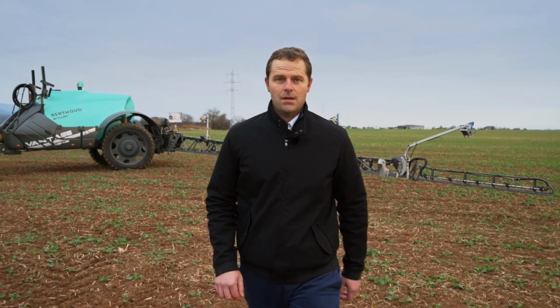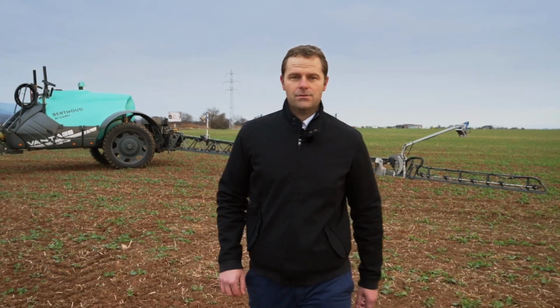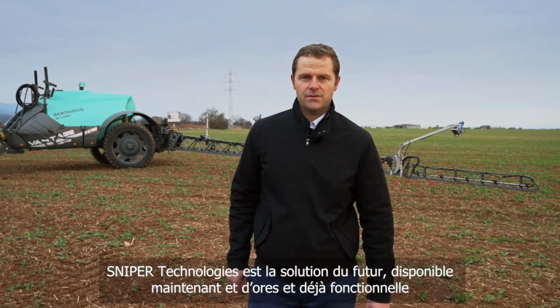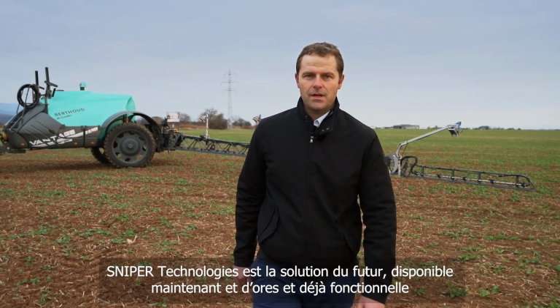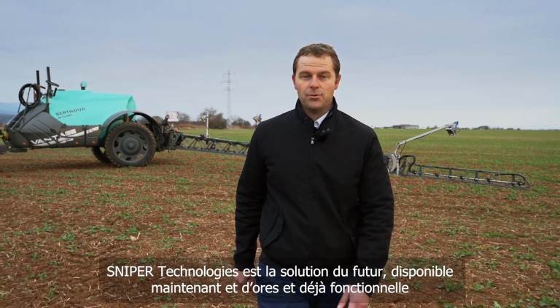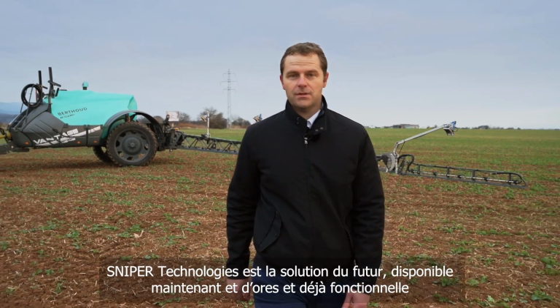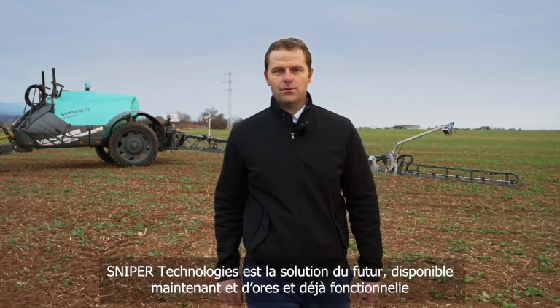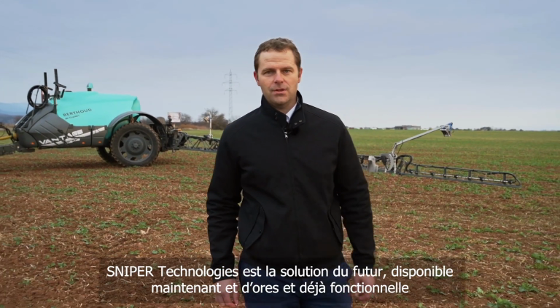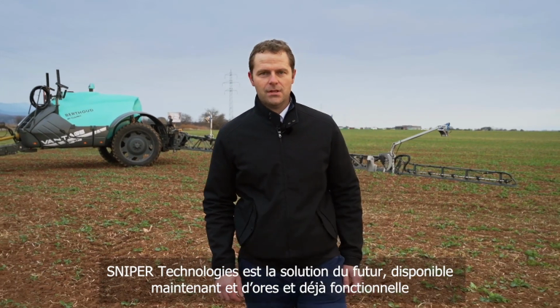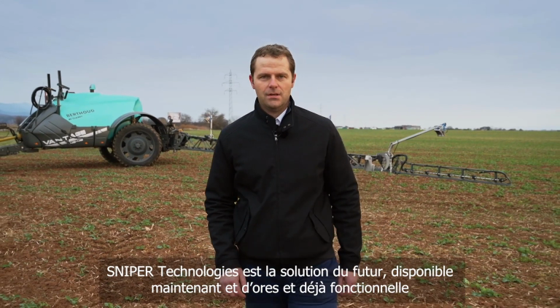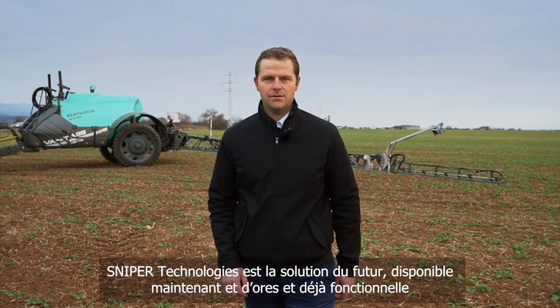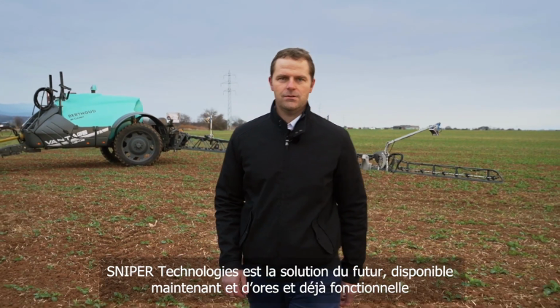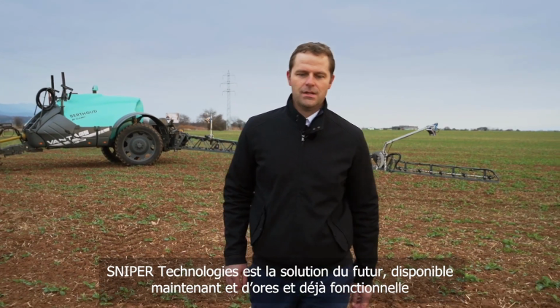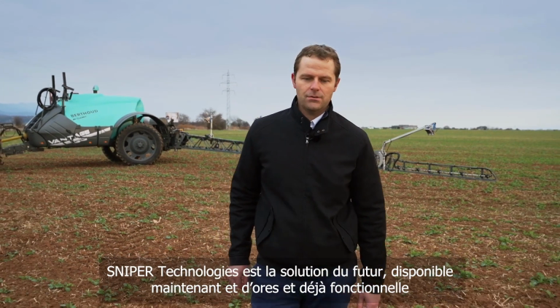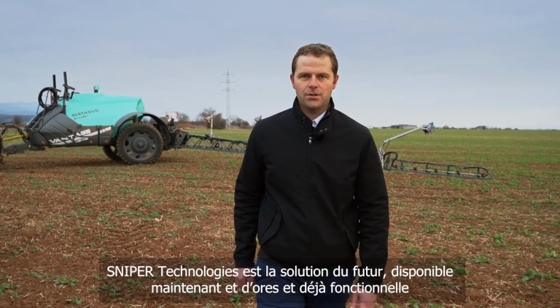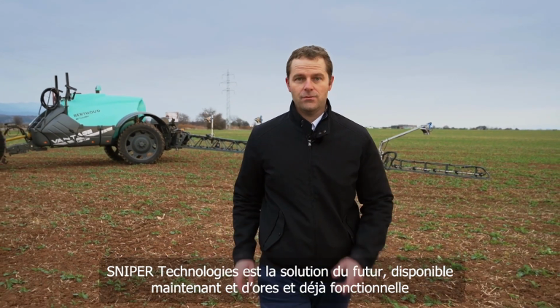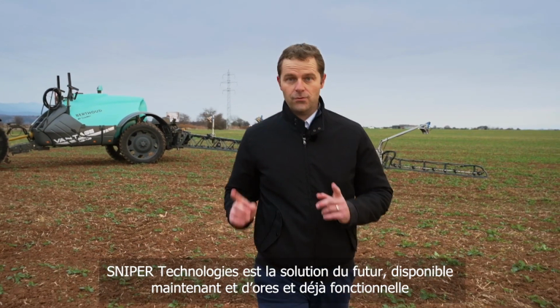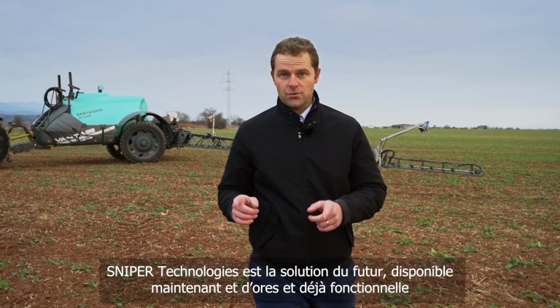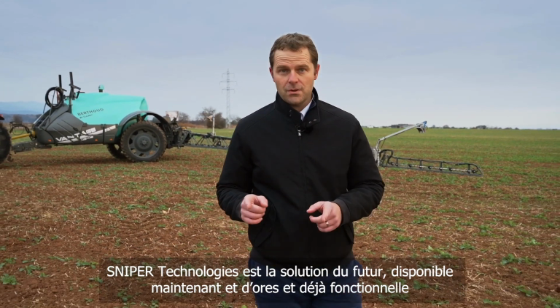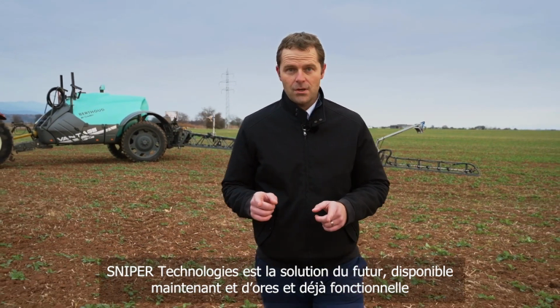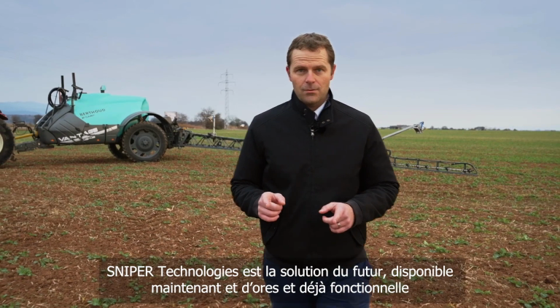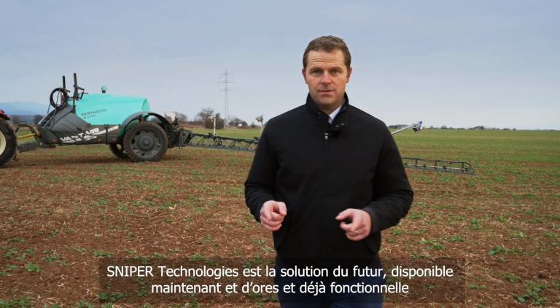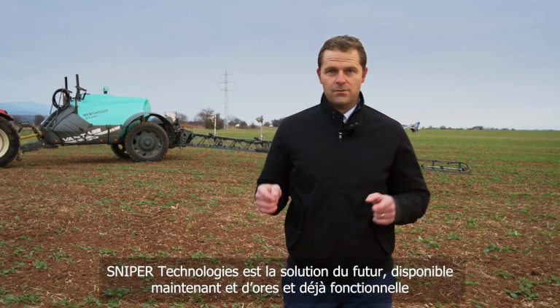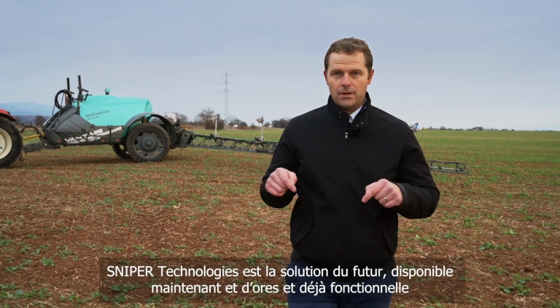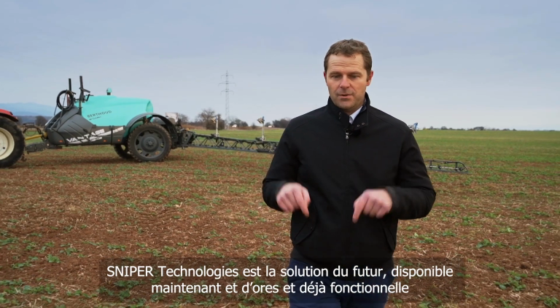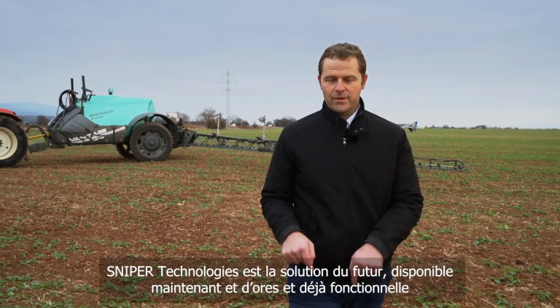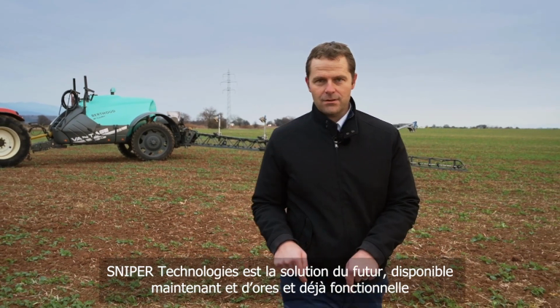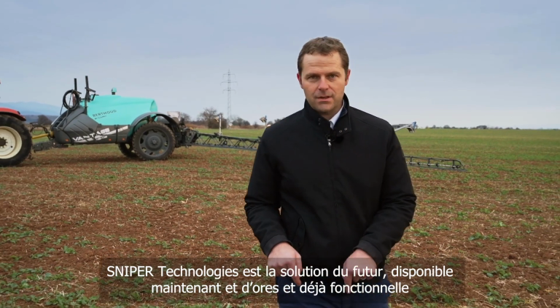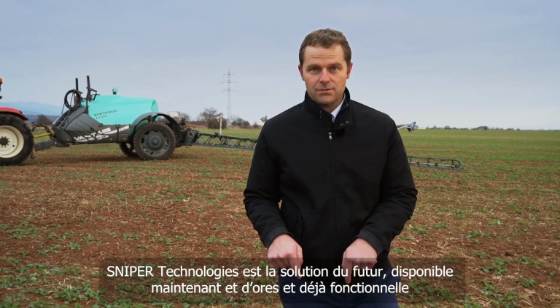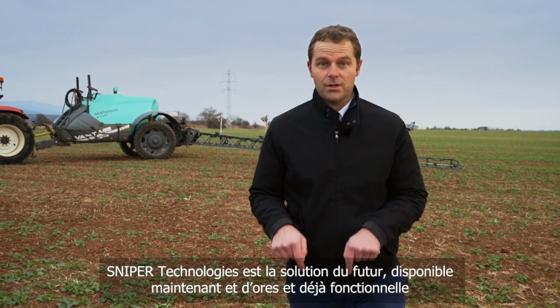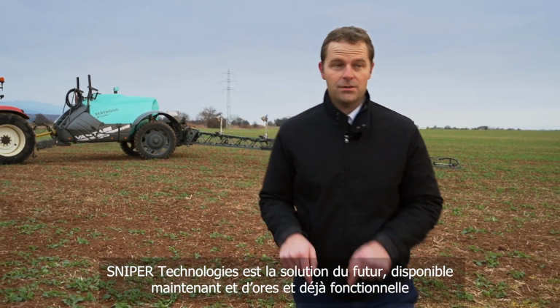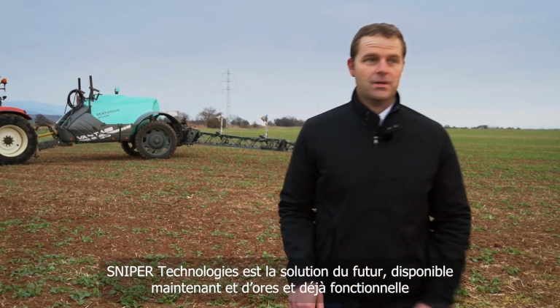The Sniper technology is the technology of the future, but it's available now and it's working today.